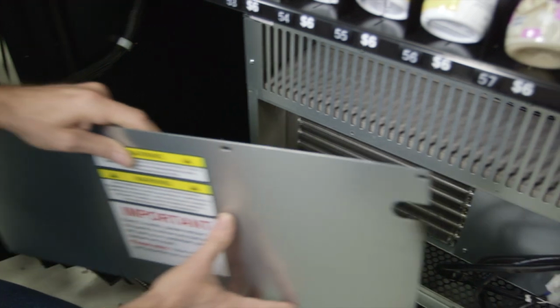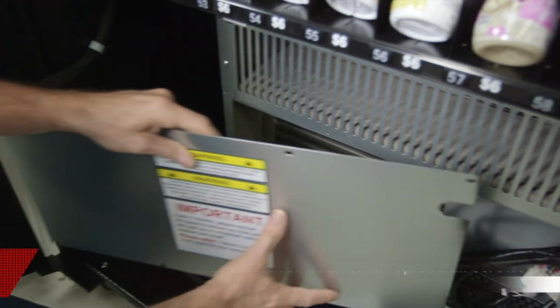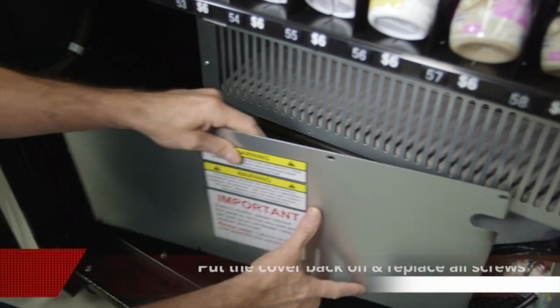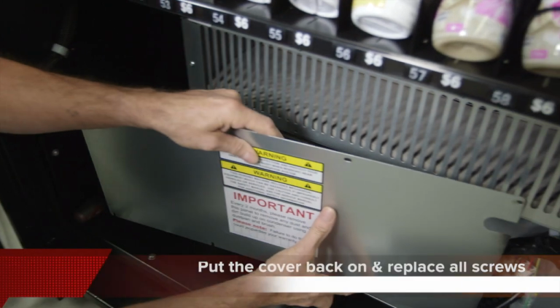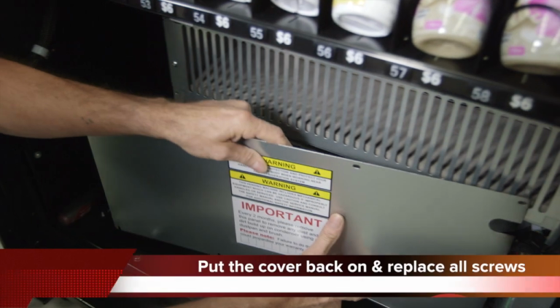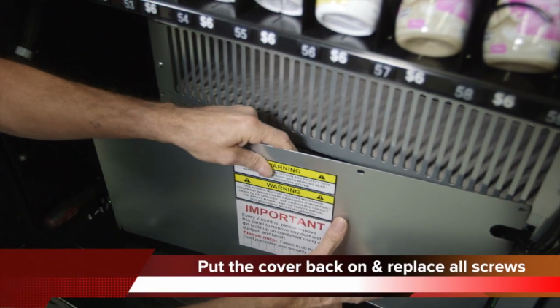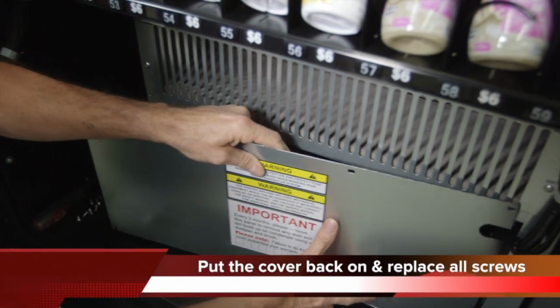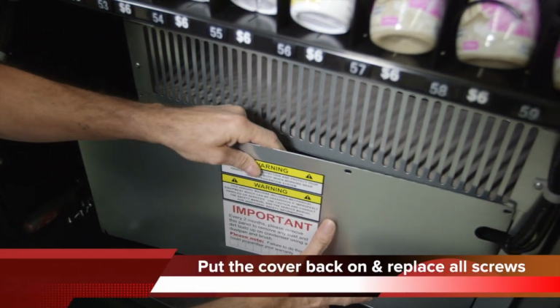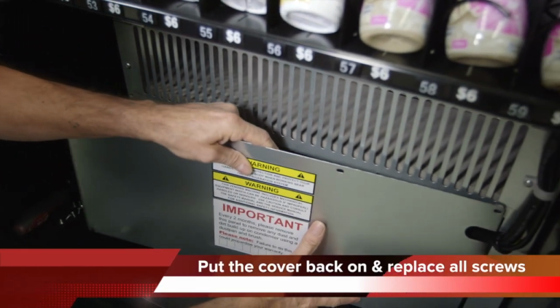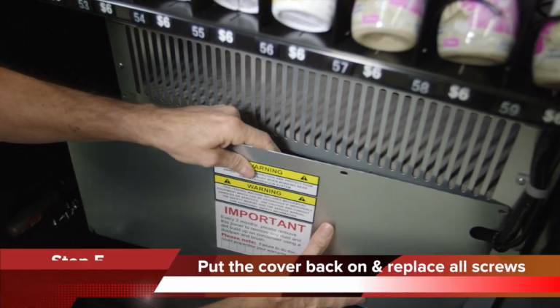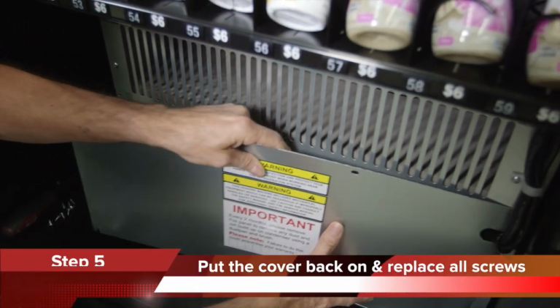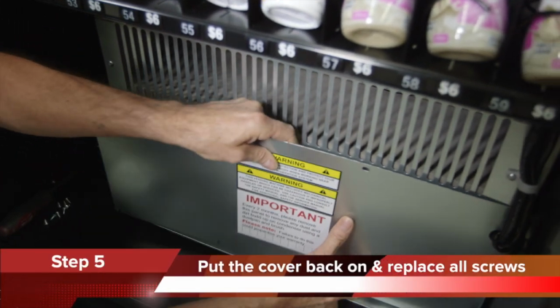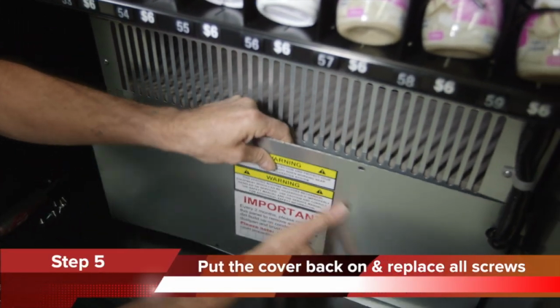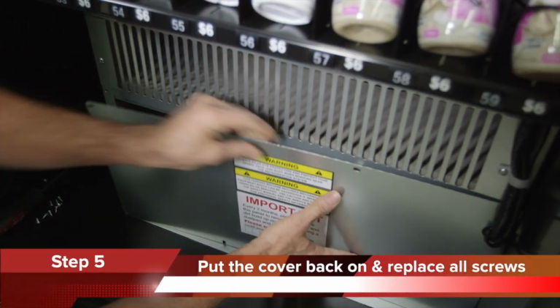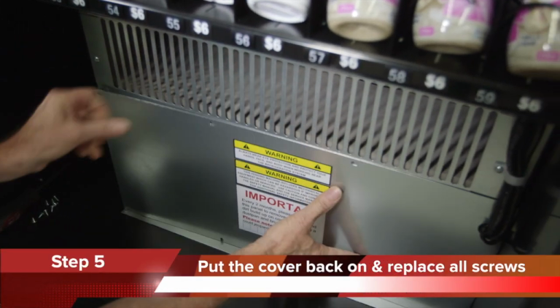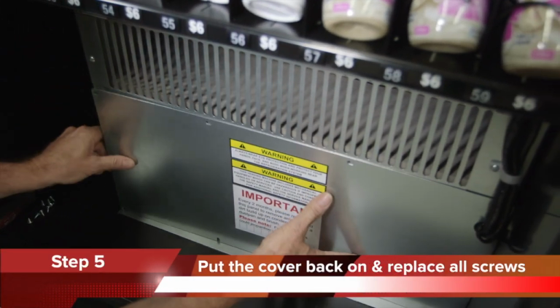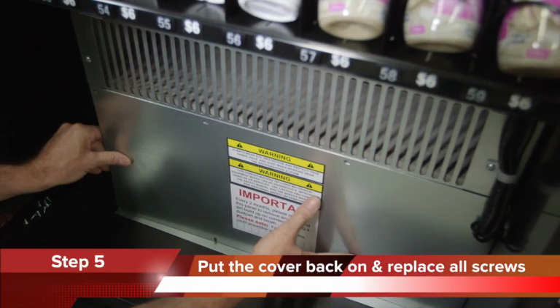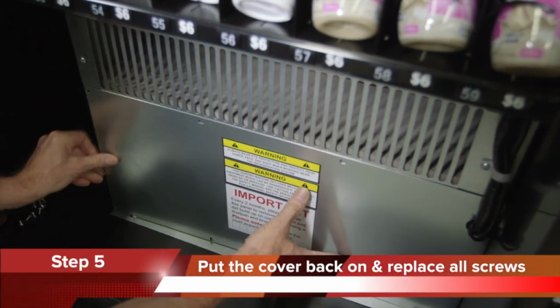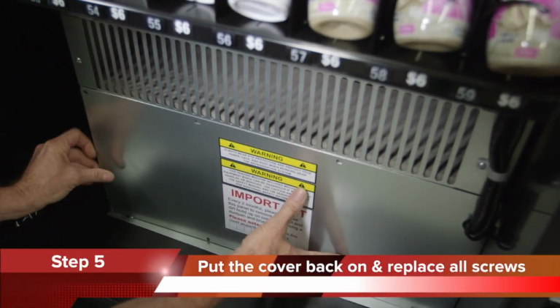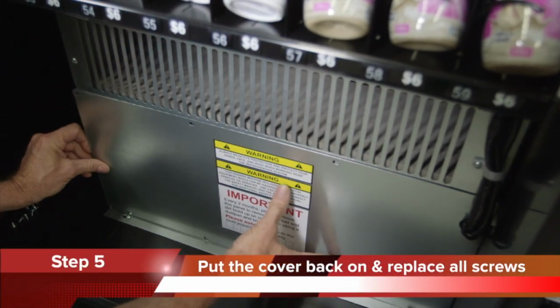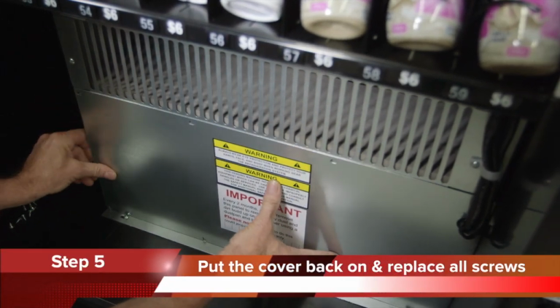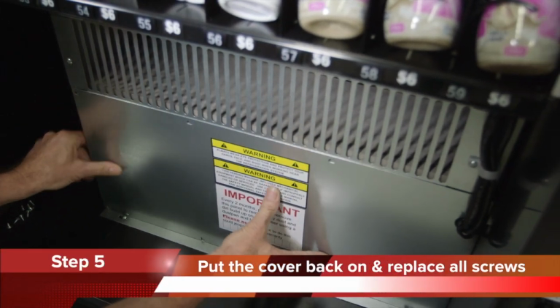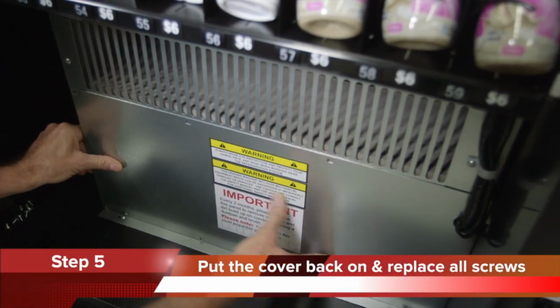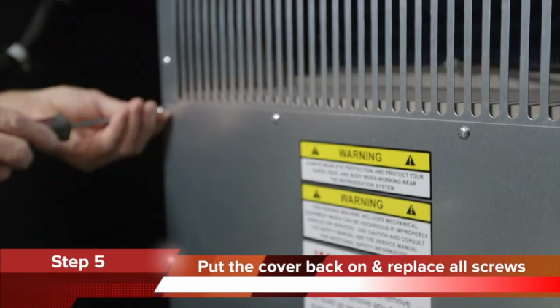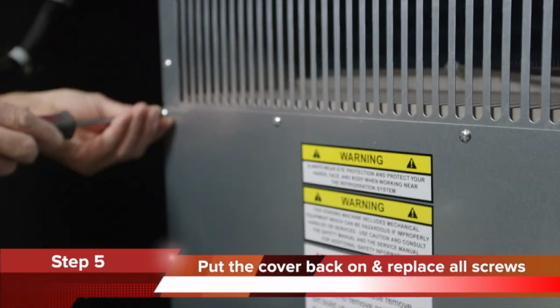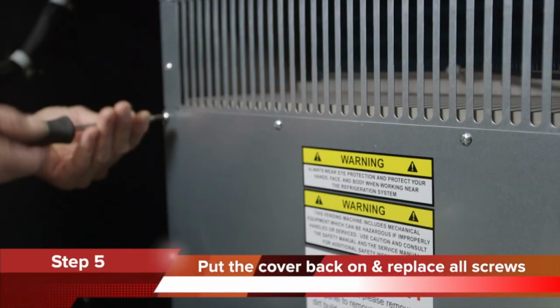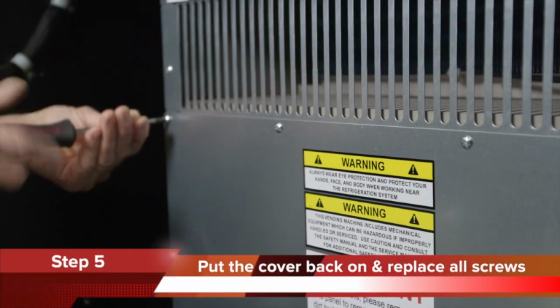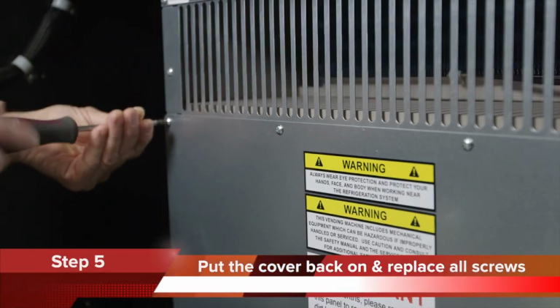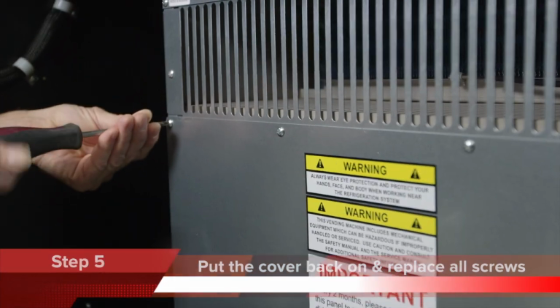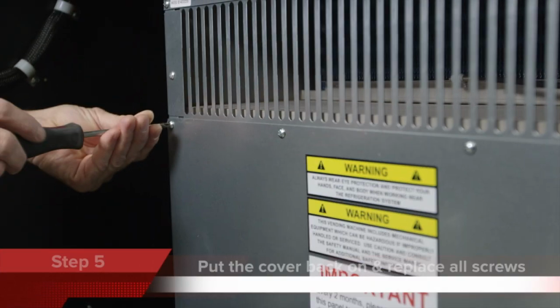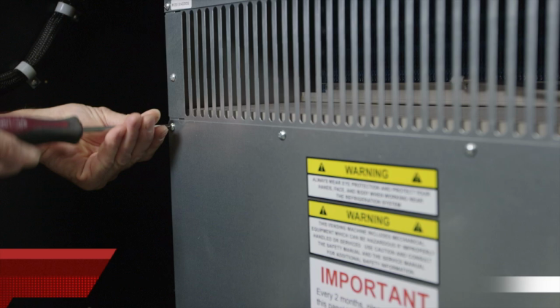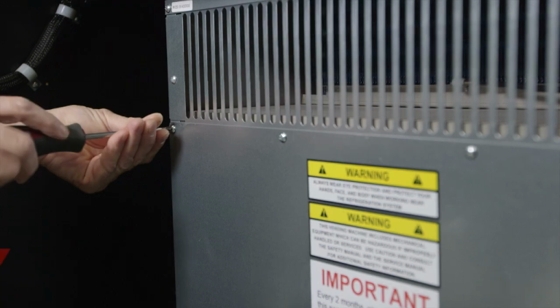Step 5: When you've finished cleaning, put the cover back on and replace the screws.